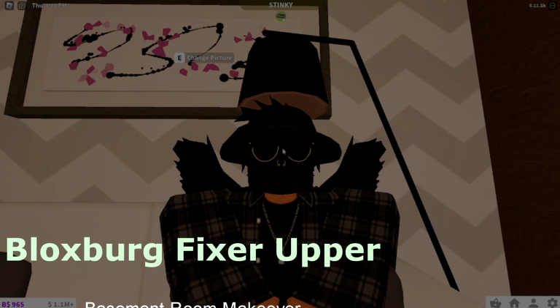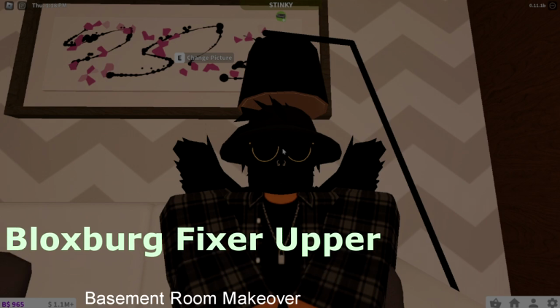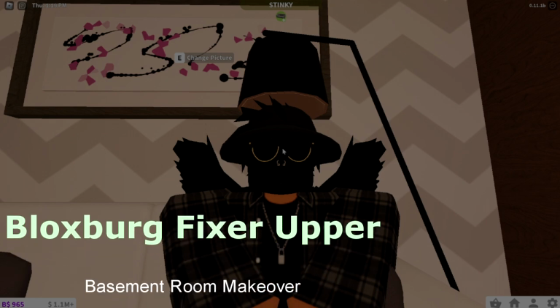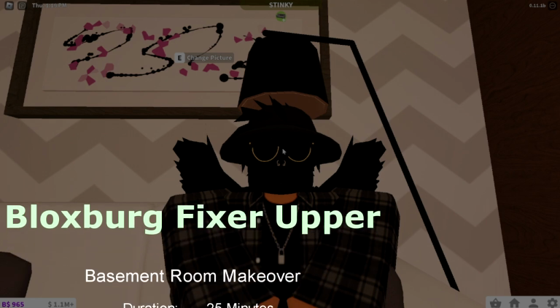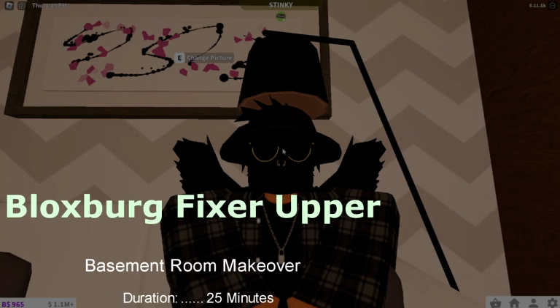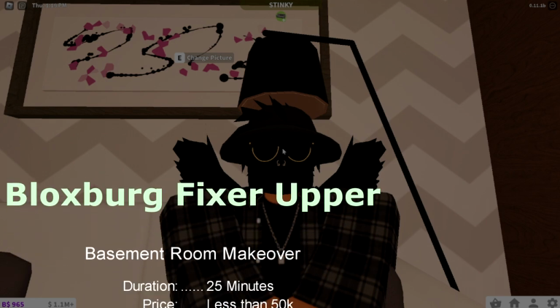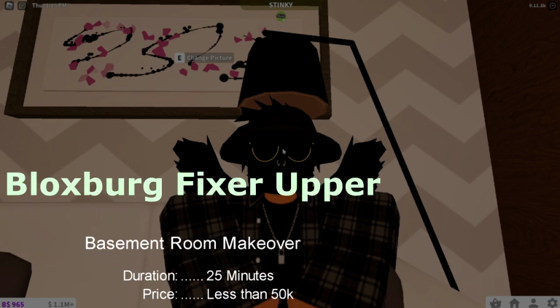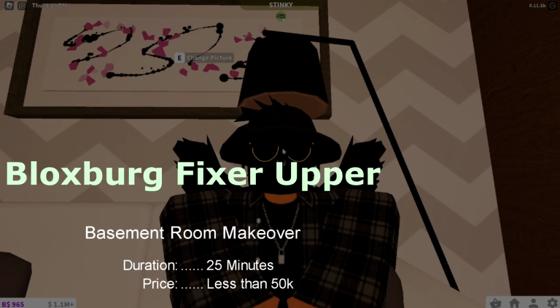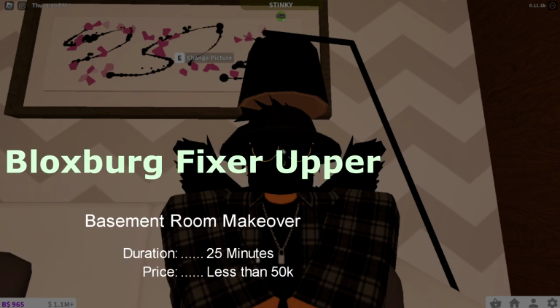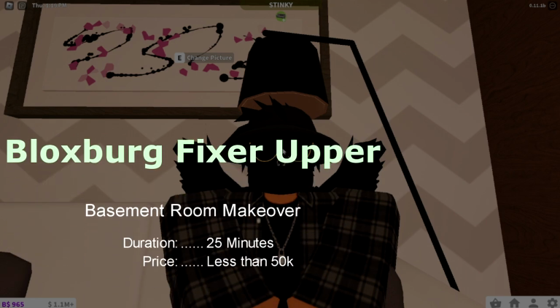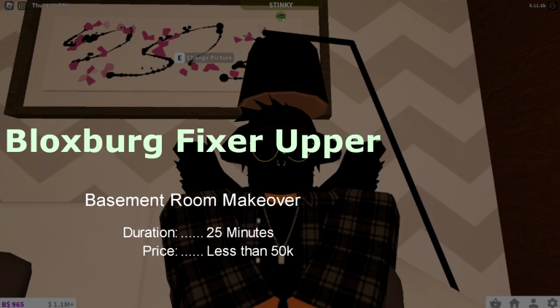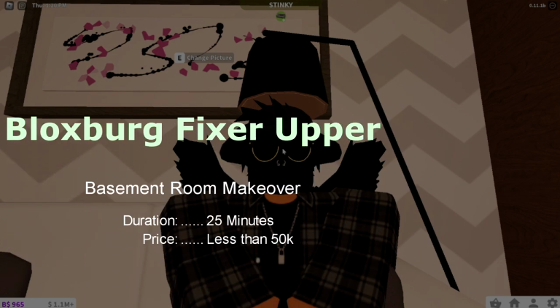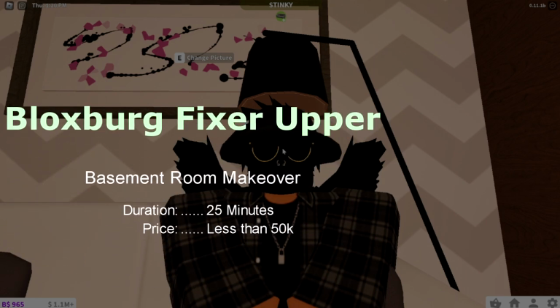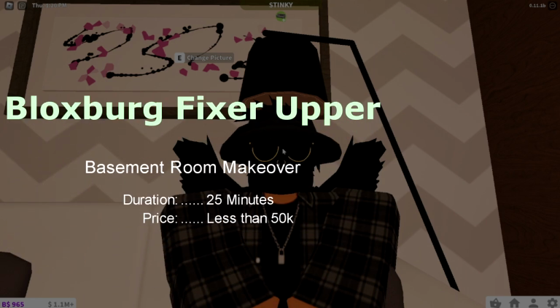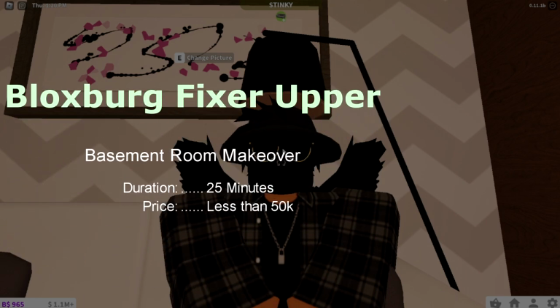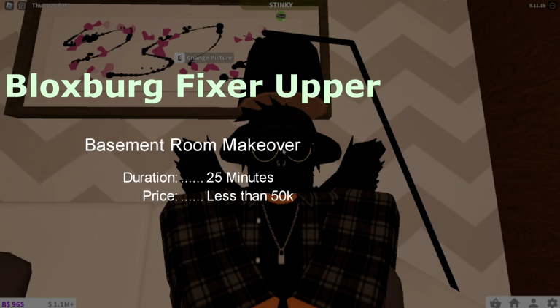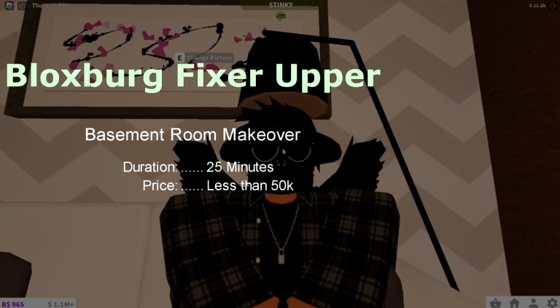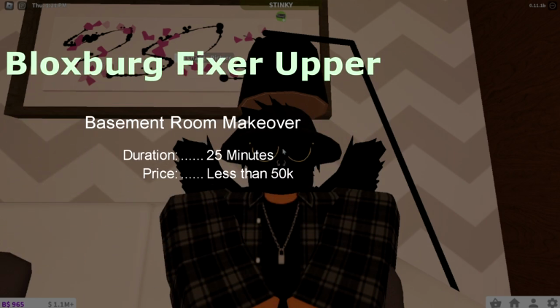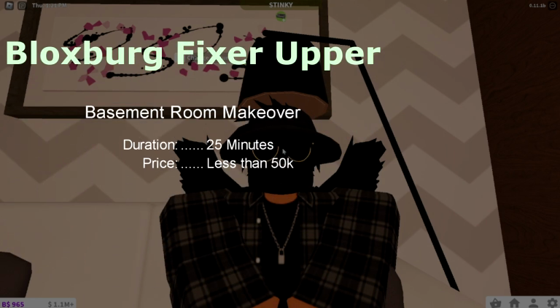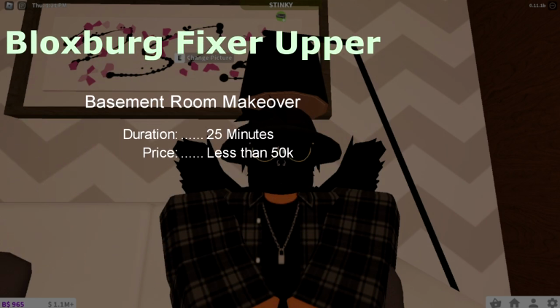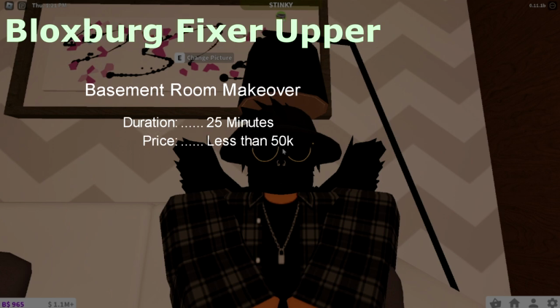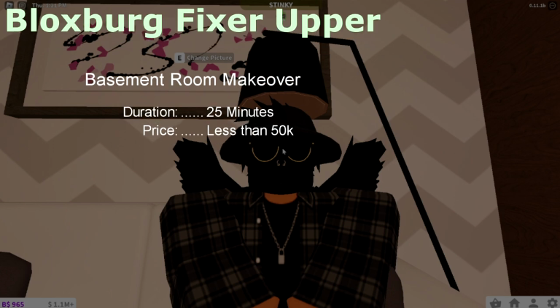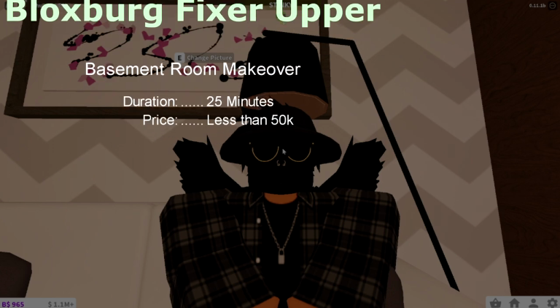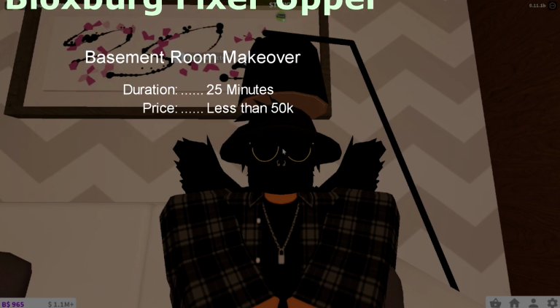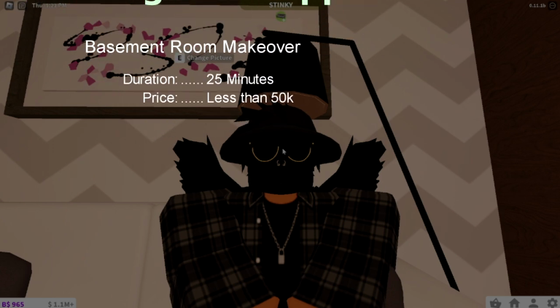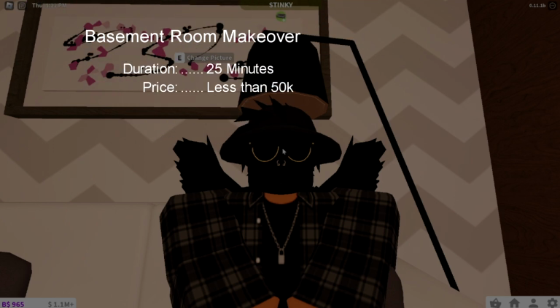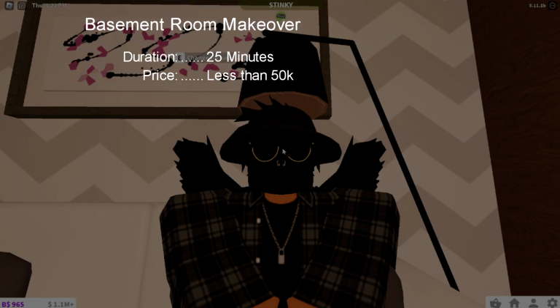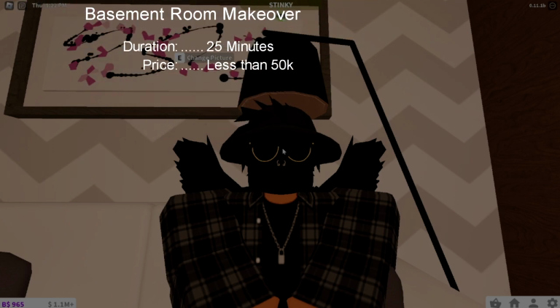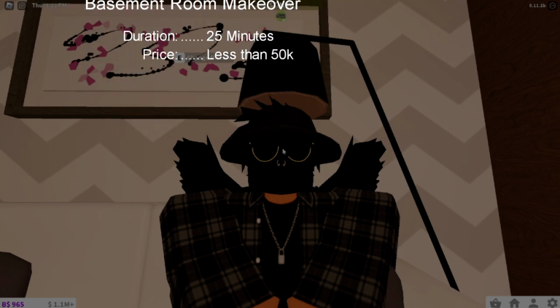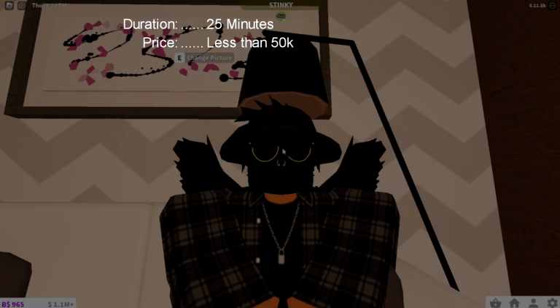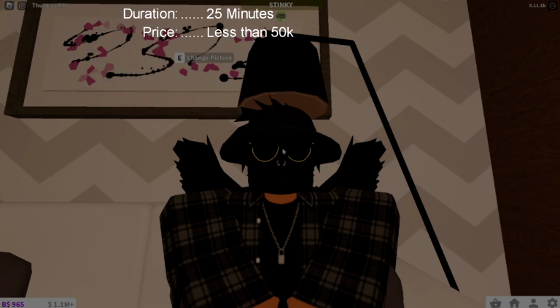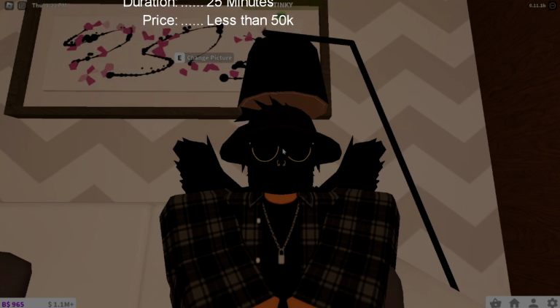That pretty much was that room and I'm very satisfied with how it came out. Seeing this room transformed from something ugly to something pretty much amazing really satisfies me. Thank you guys so much for viewing this episode — I do have more episodes coming out very soon so definitely check those out.